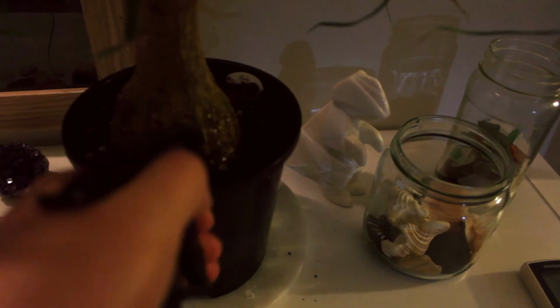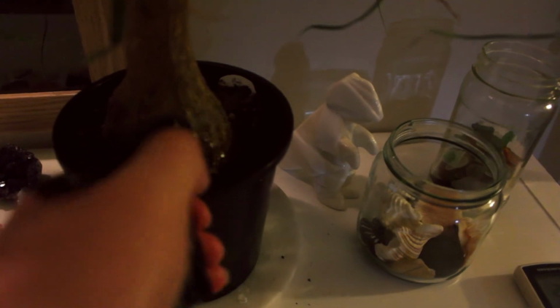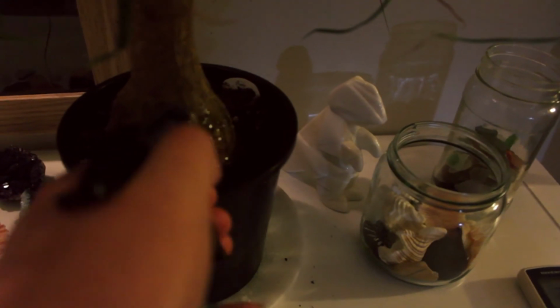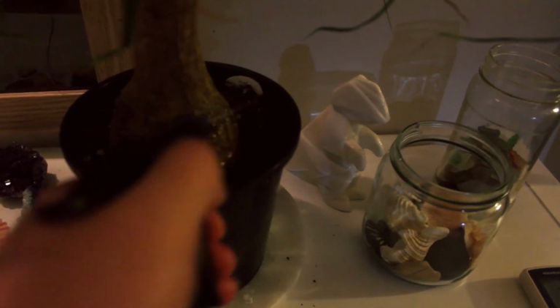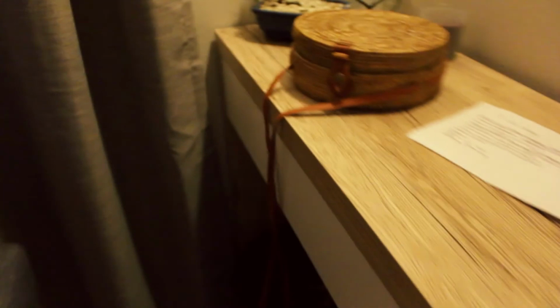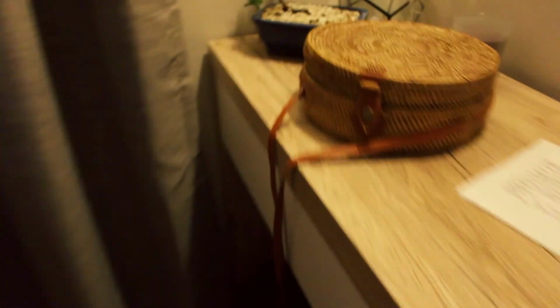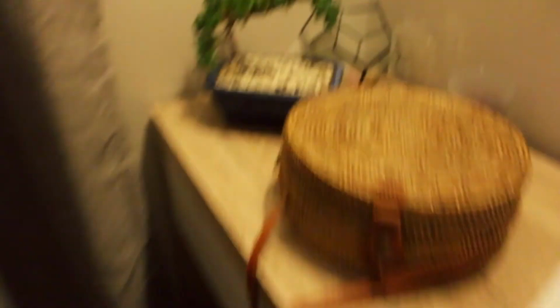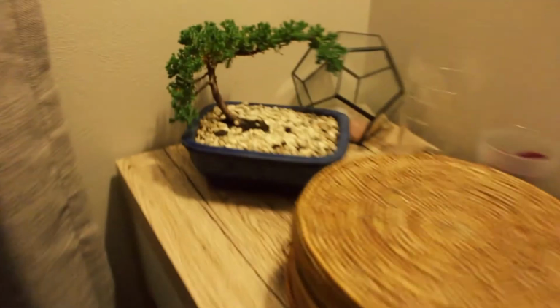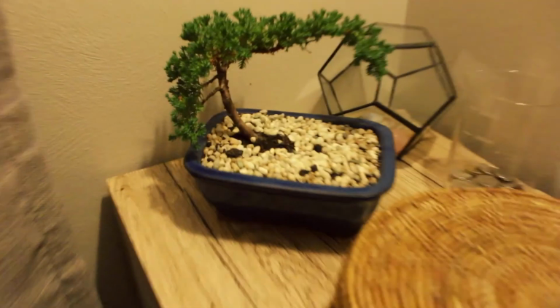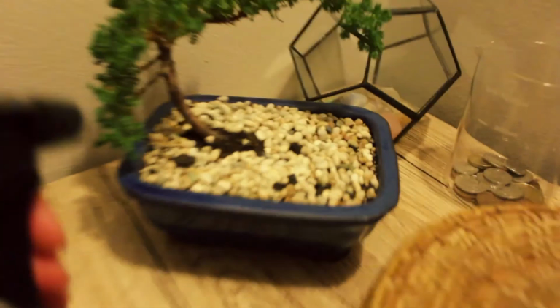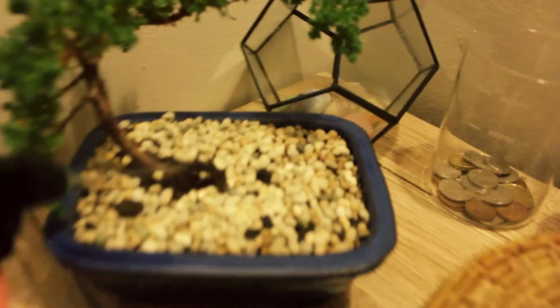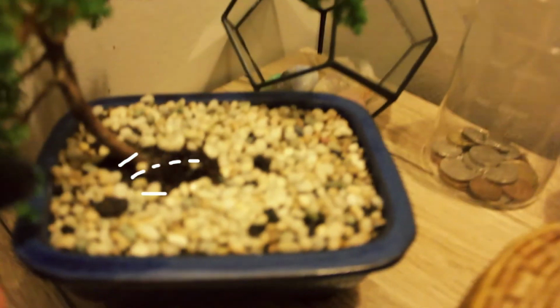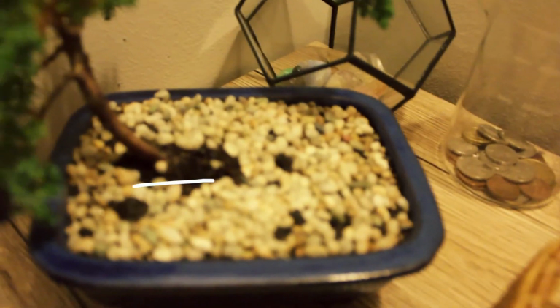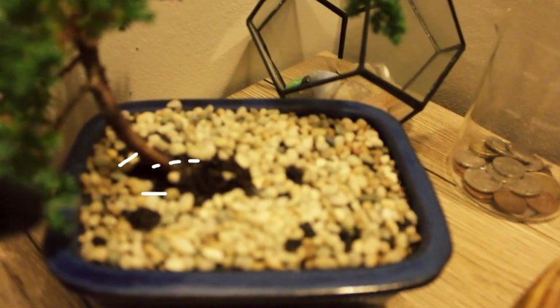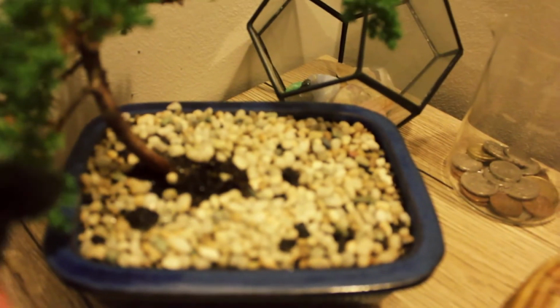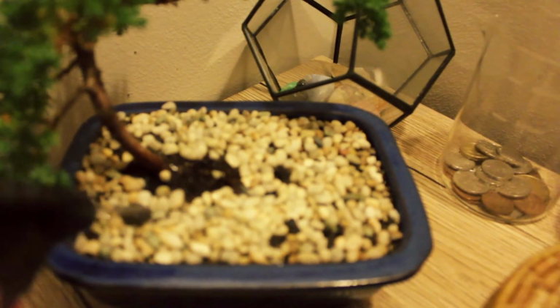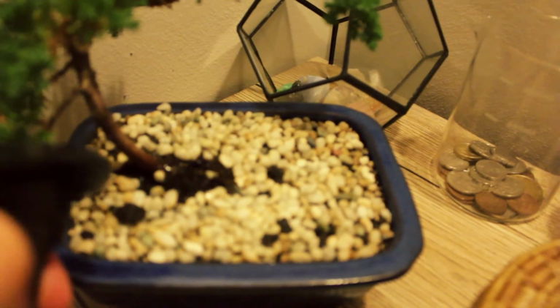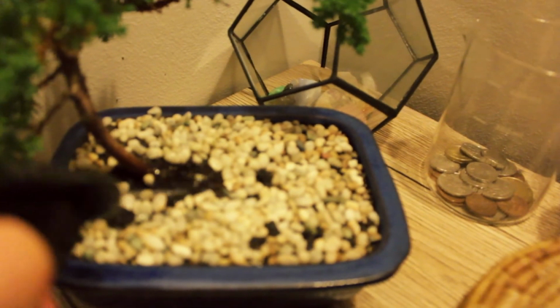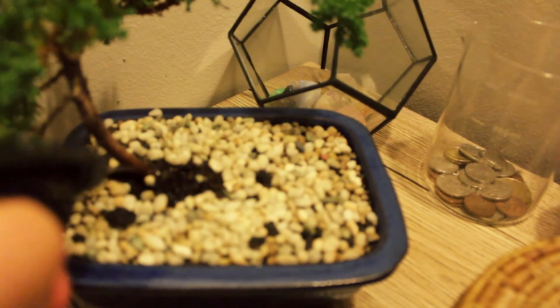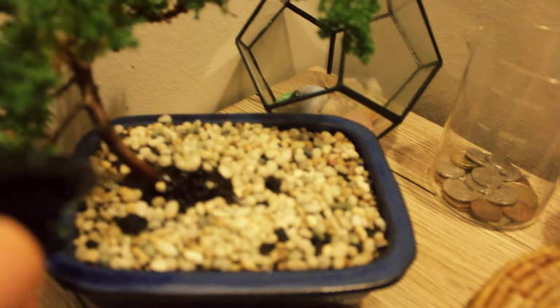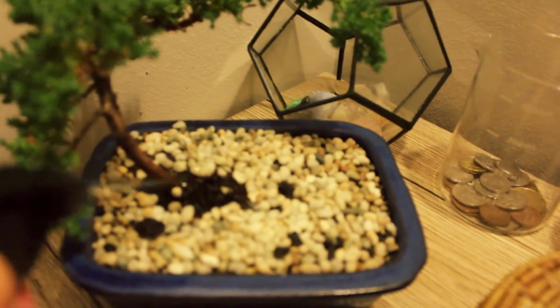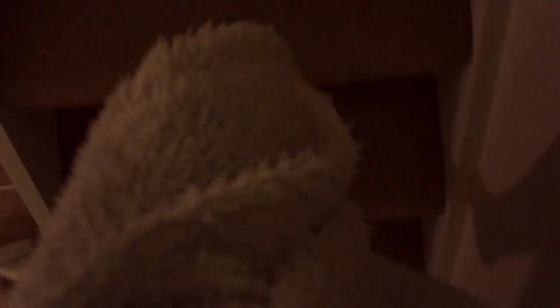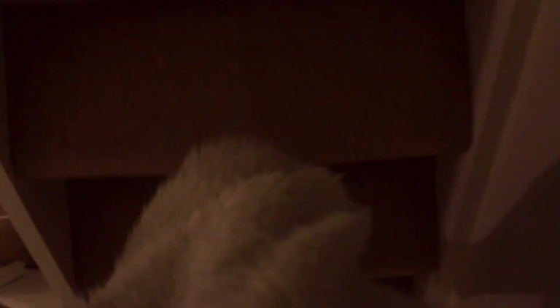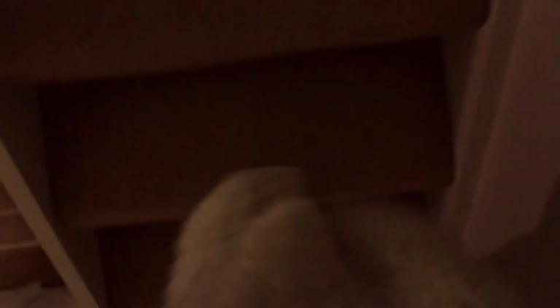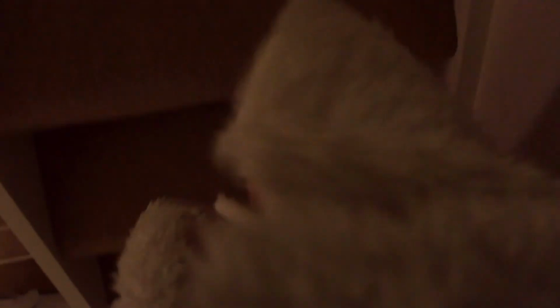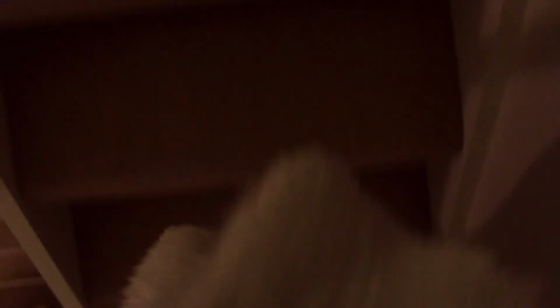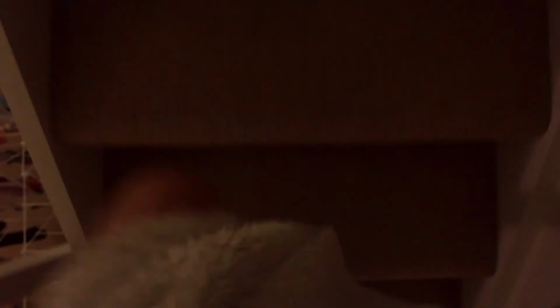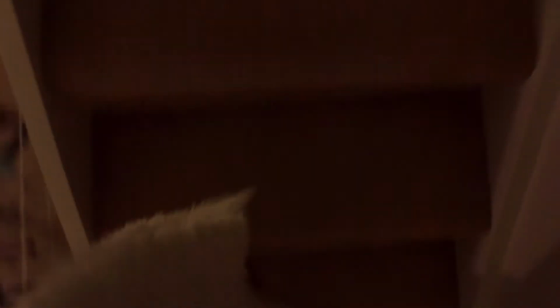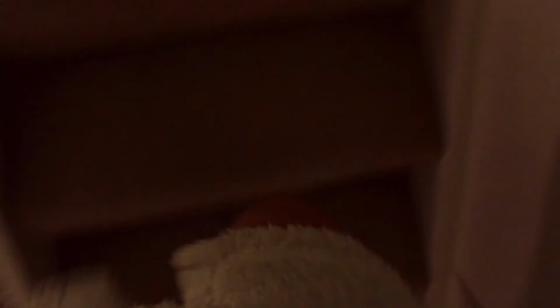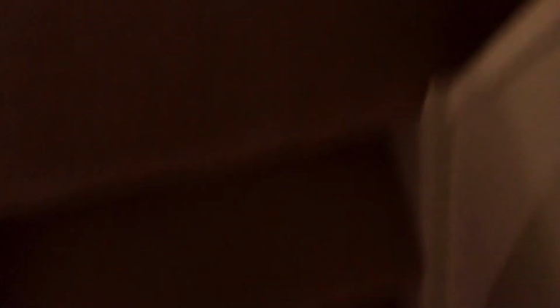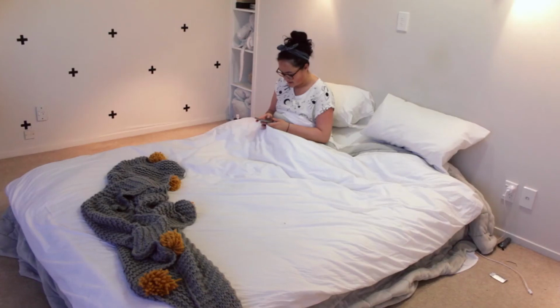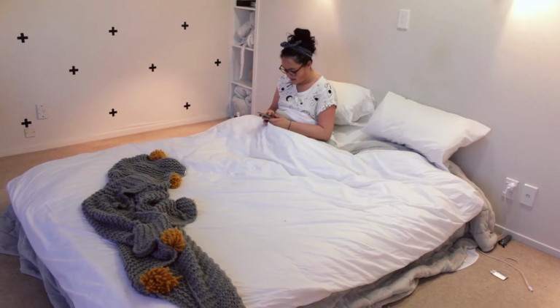Before I go to bed, I make sure I water the plants. I want more plants in our house, but for now these two babies are going good.